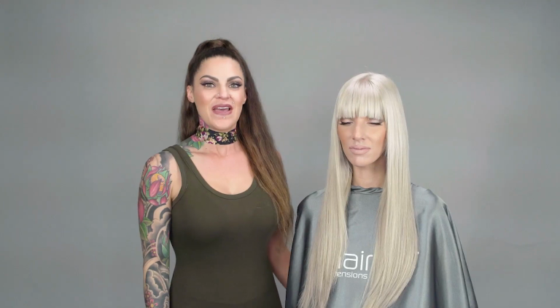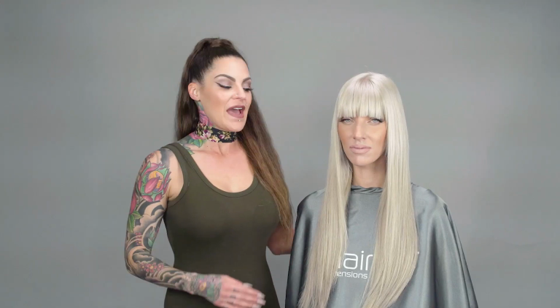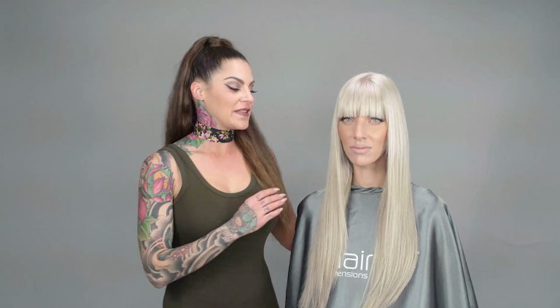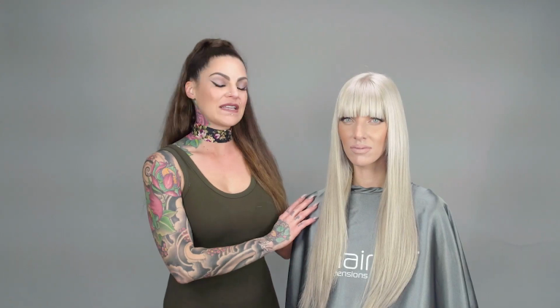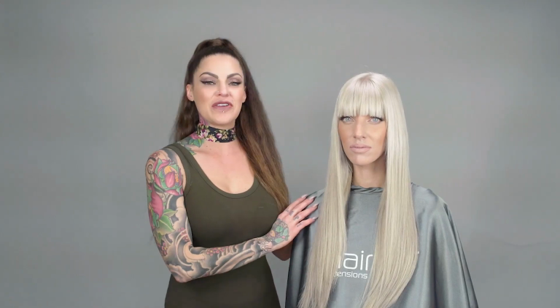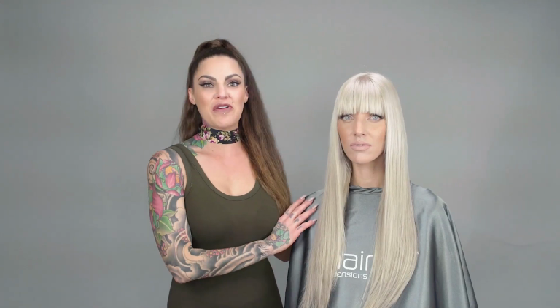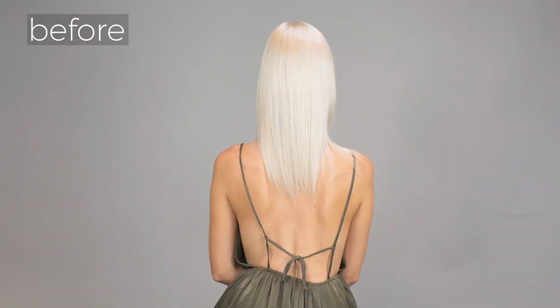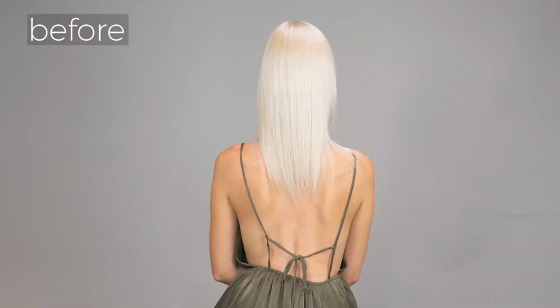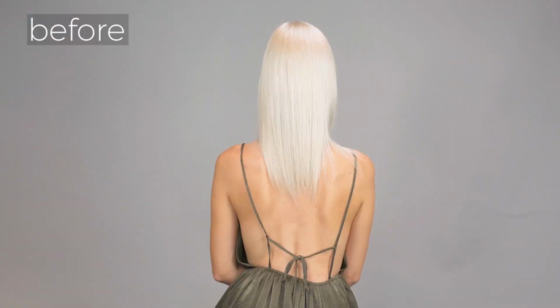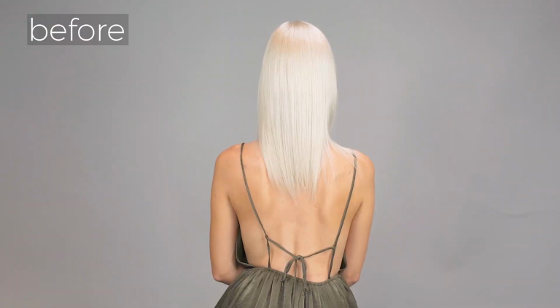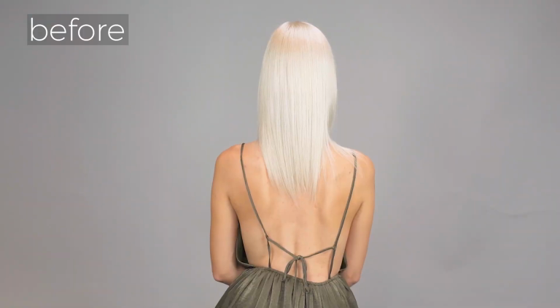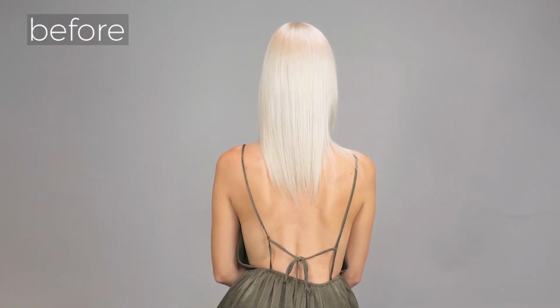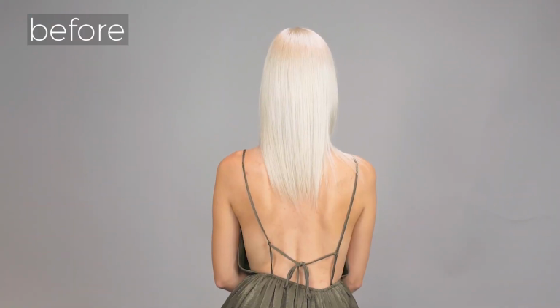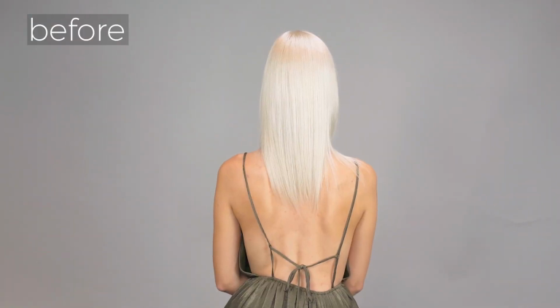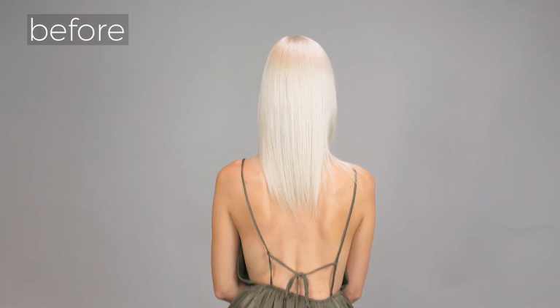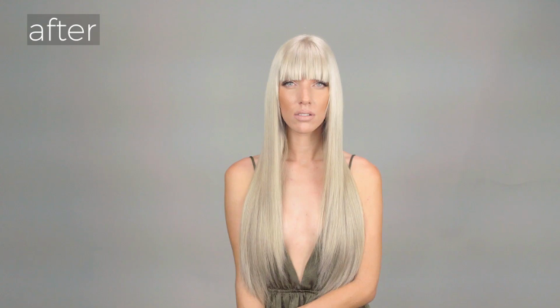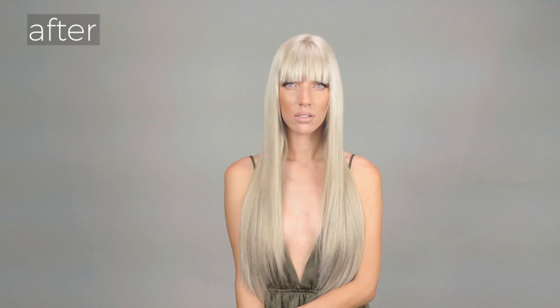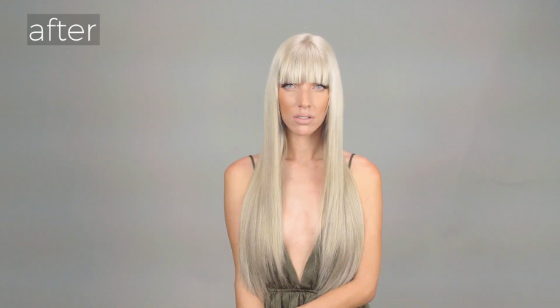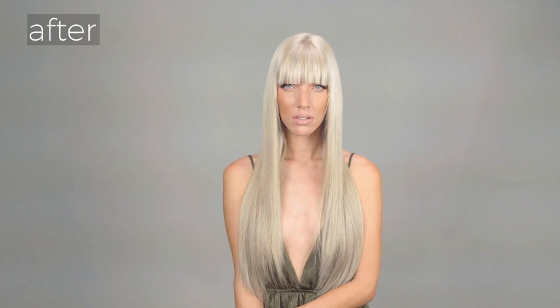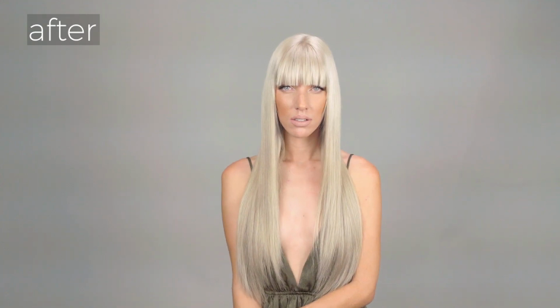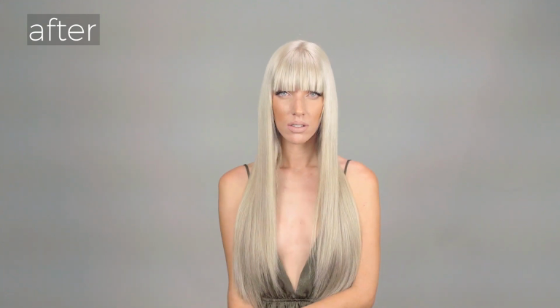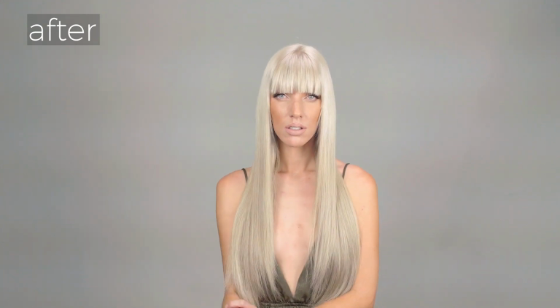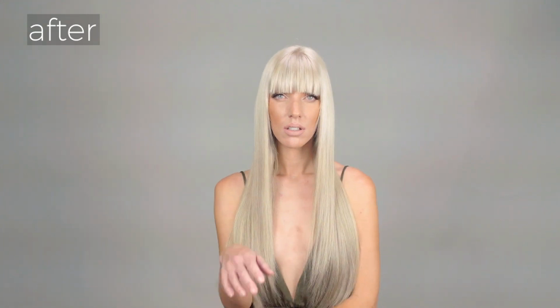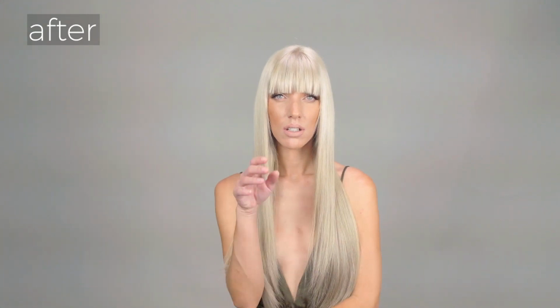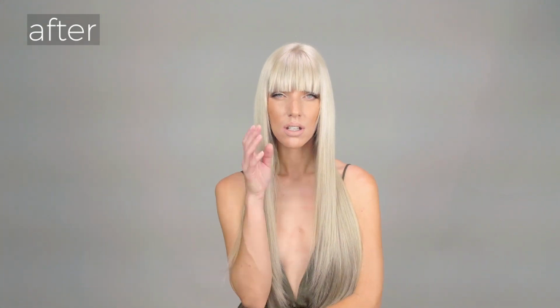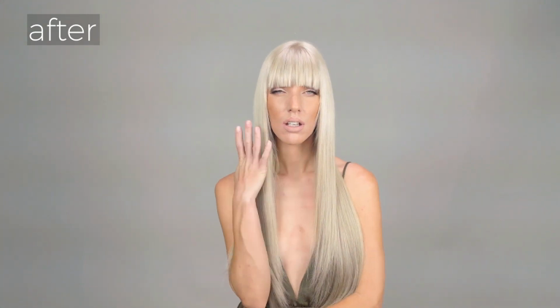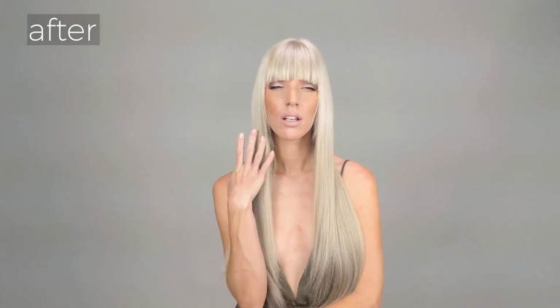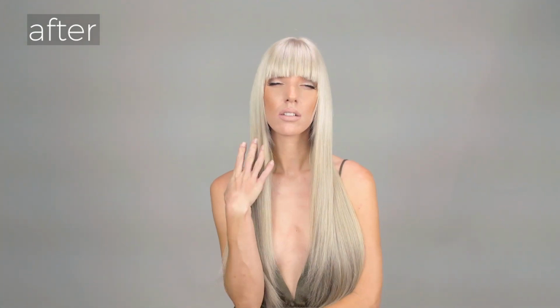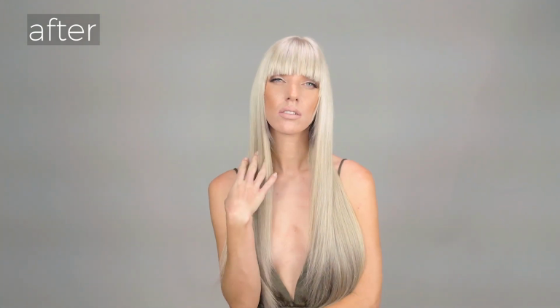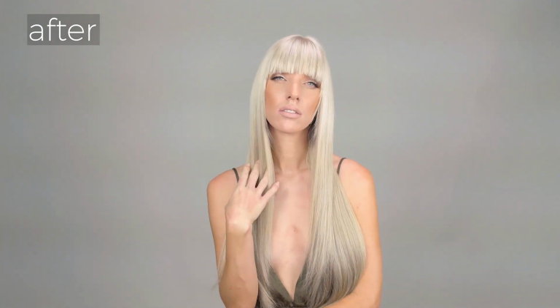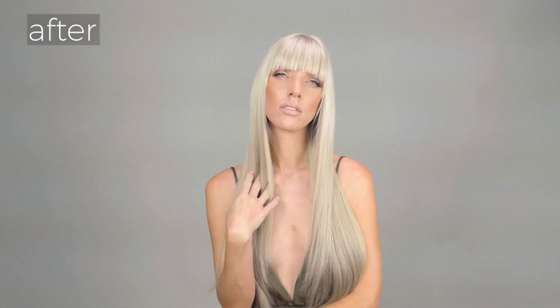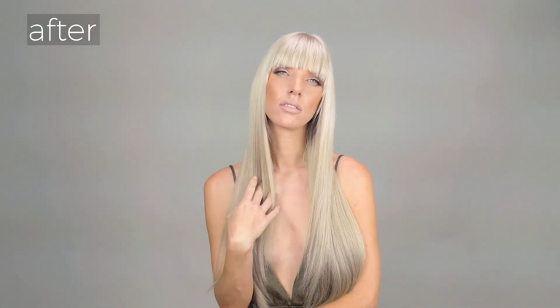And this is how you go from summer platinum to winter cool platinum in under an hour by using Hair Talk Extensions.